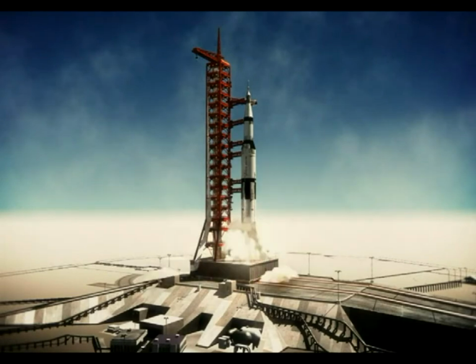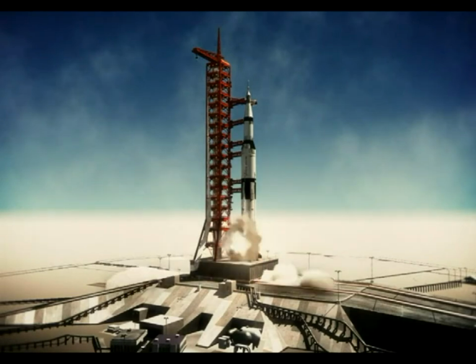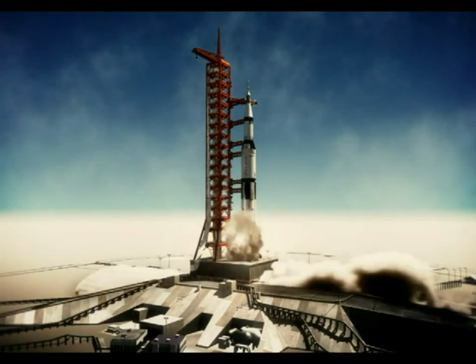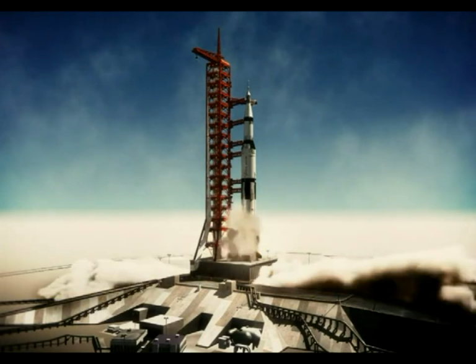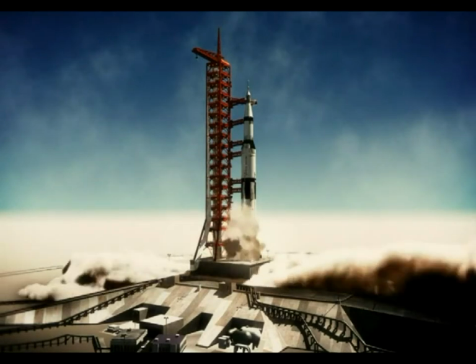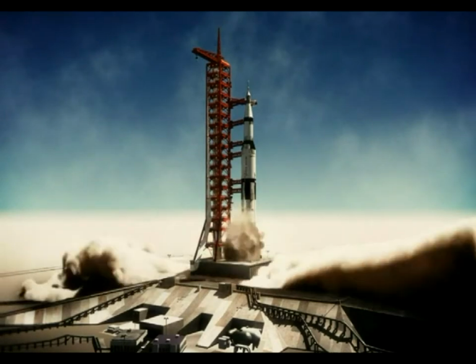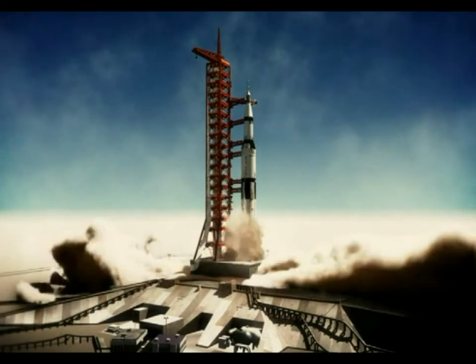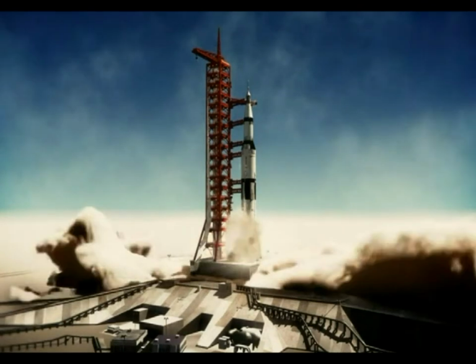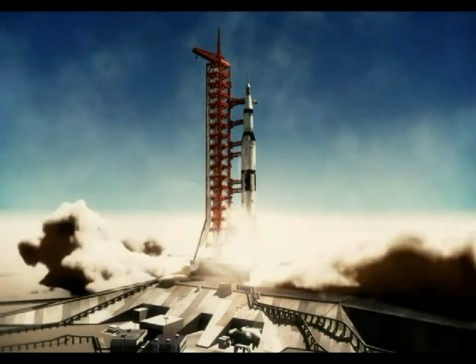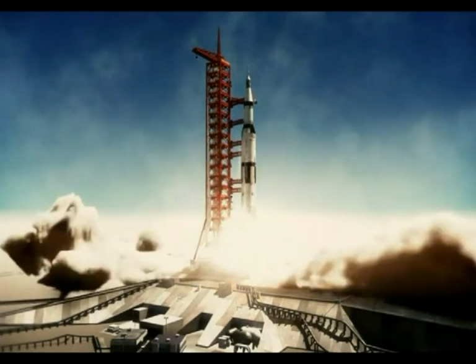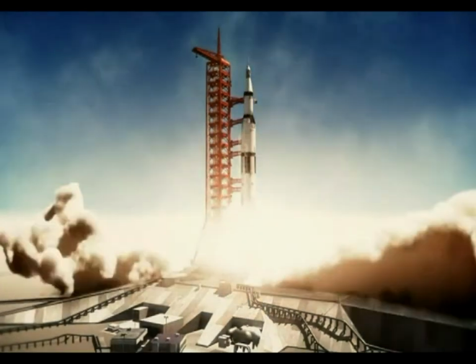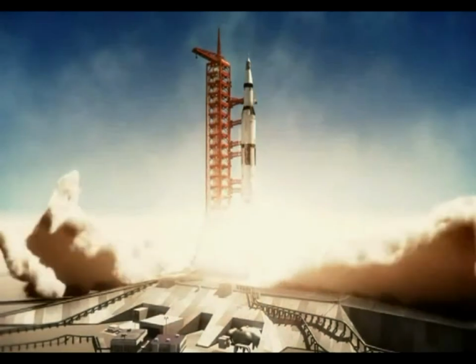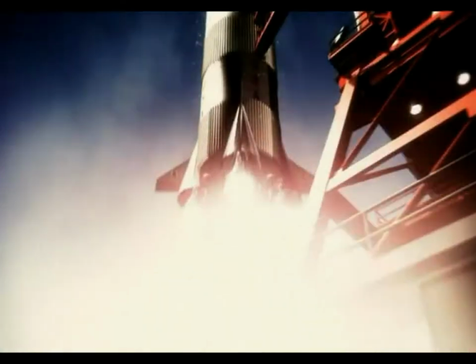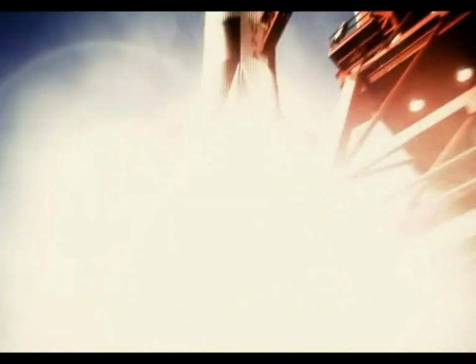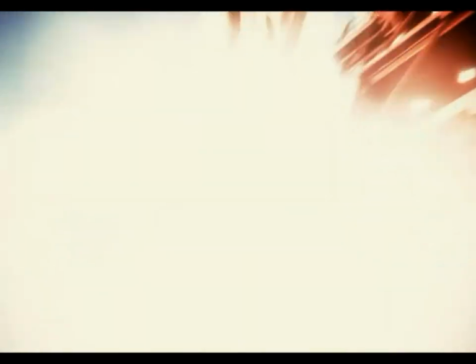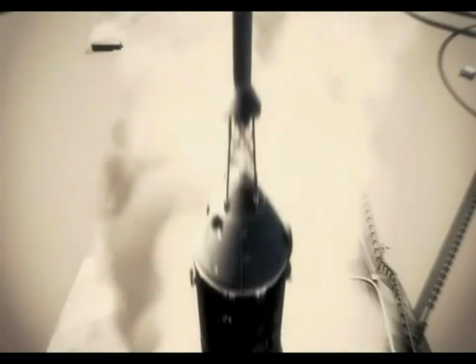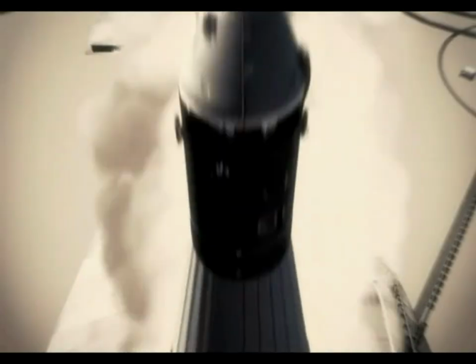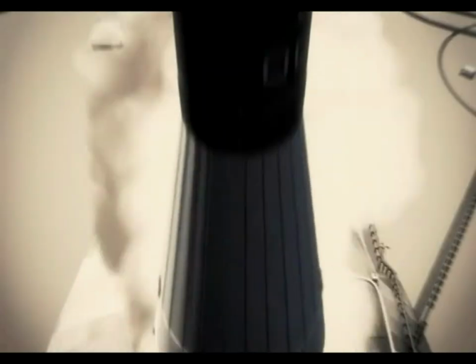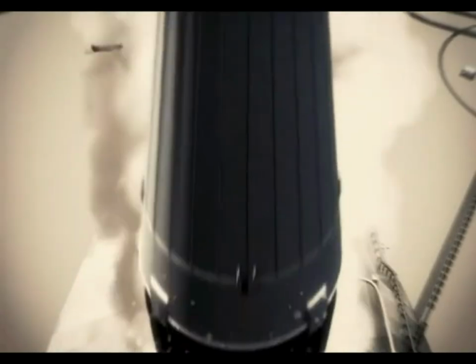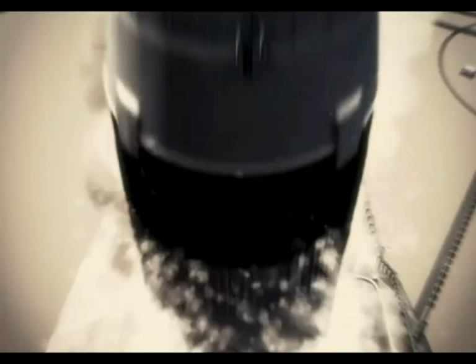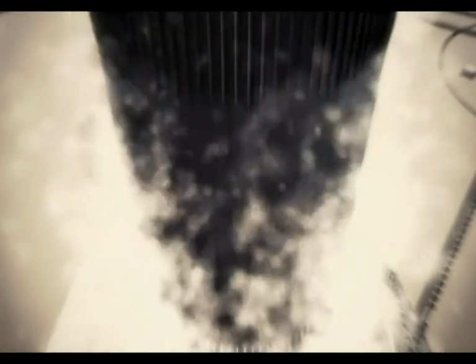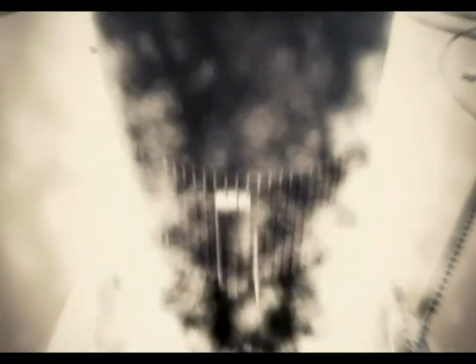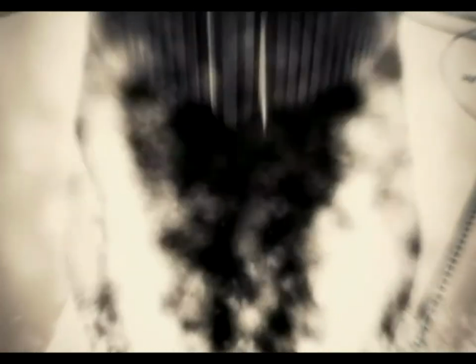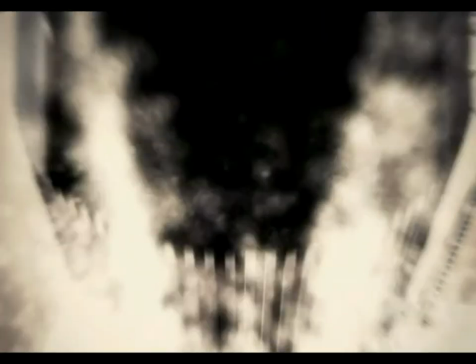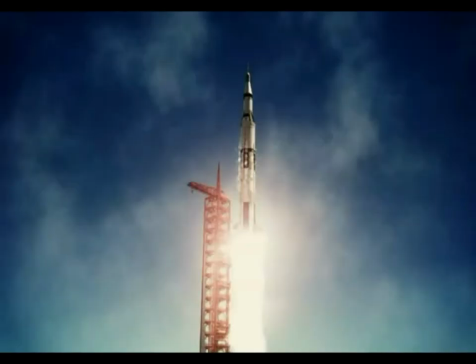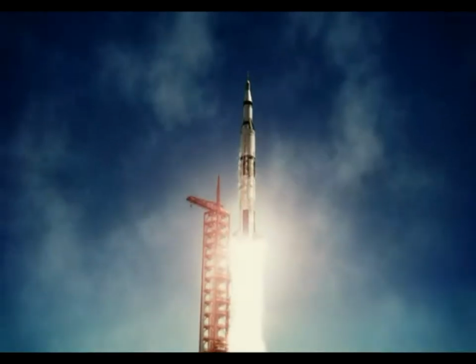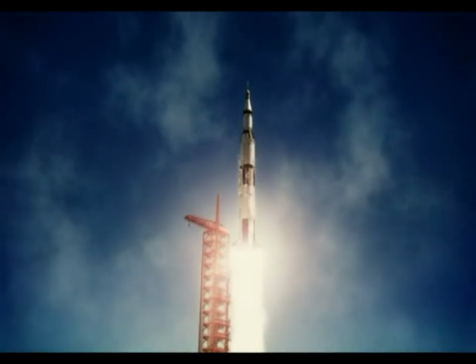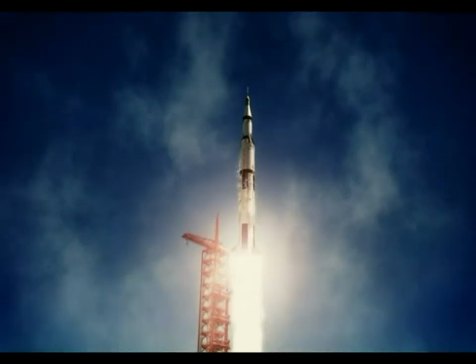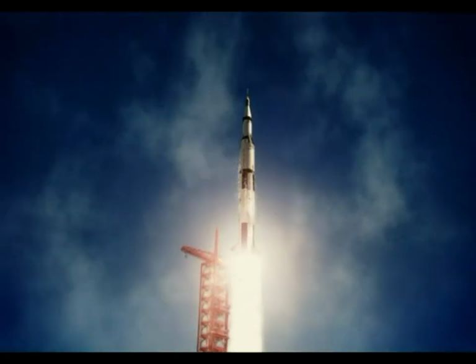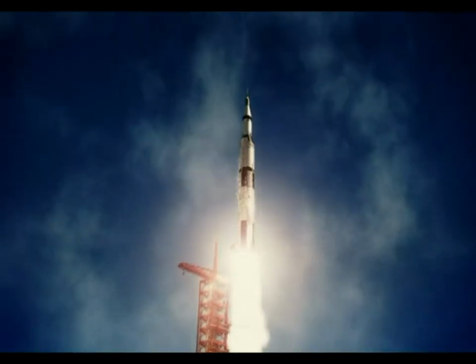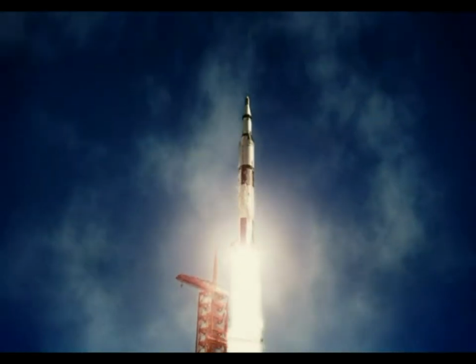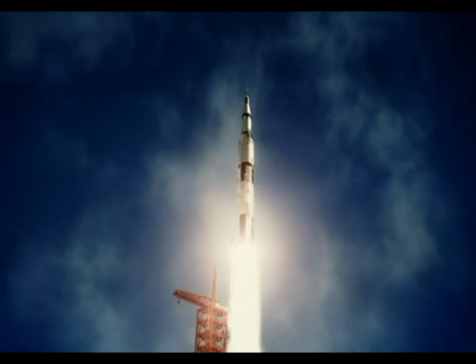All engines running. Liftoff. We have a liftoff, 32 minutes past the hour. Liftoff on Apollo 11.